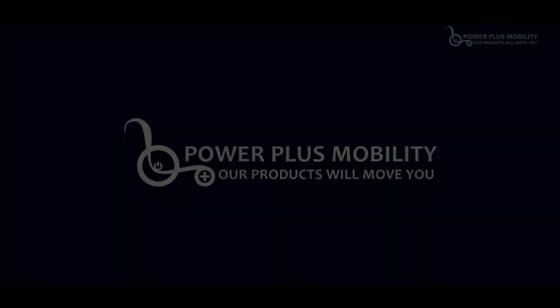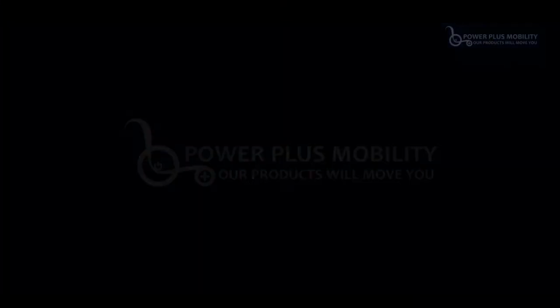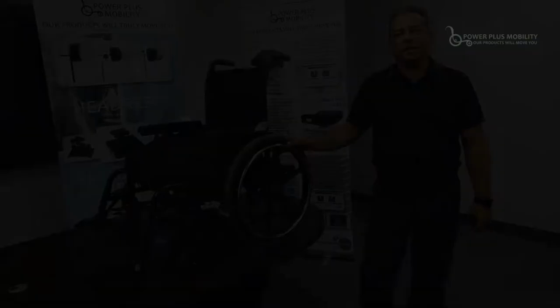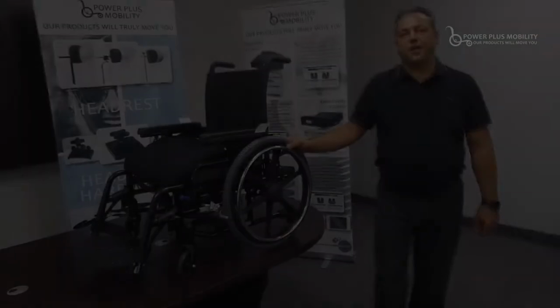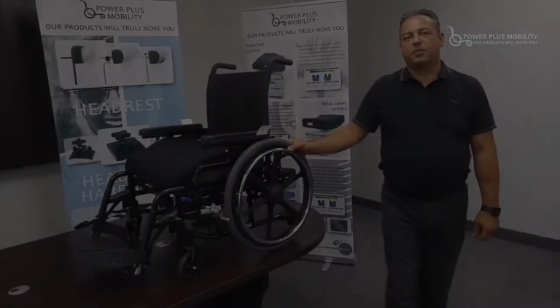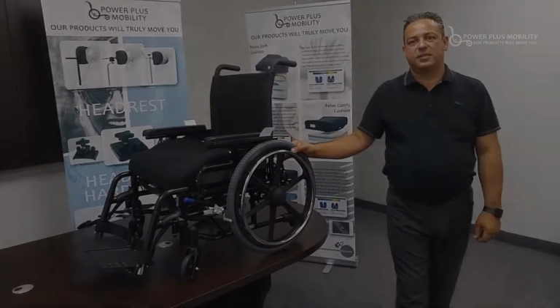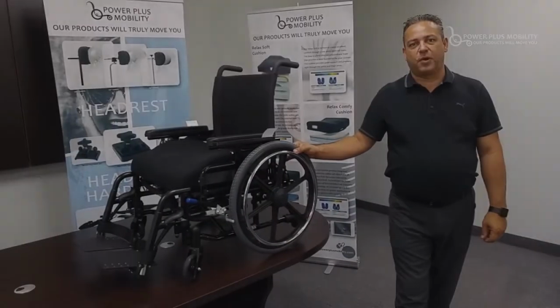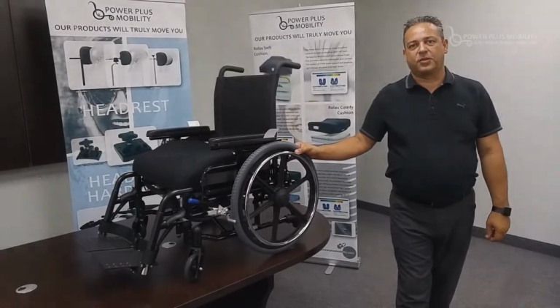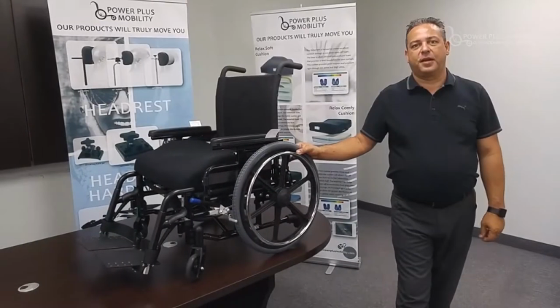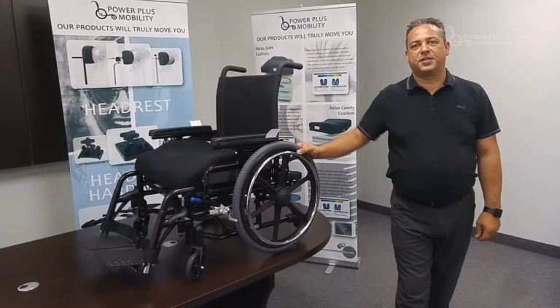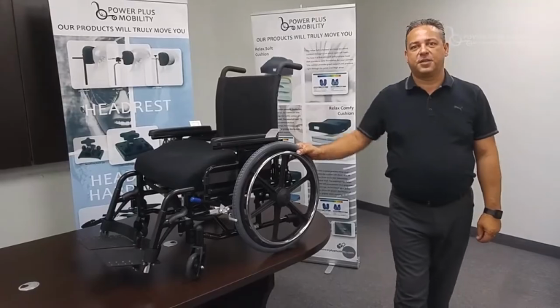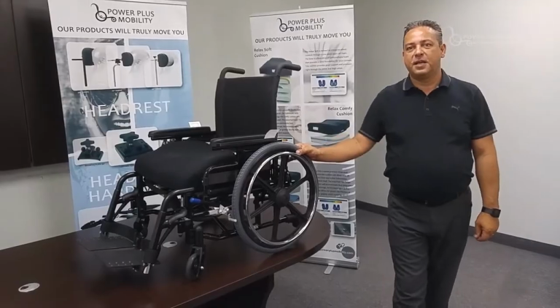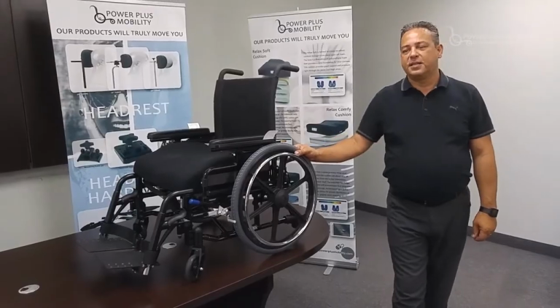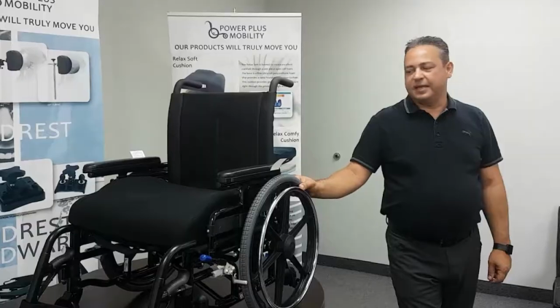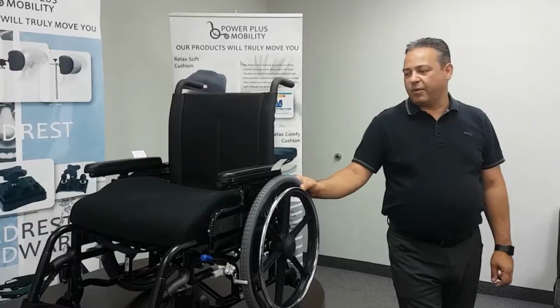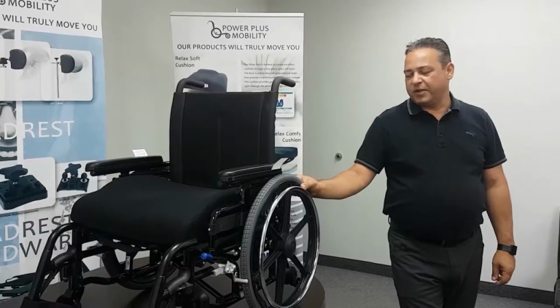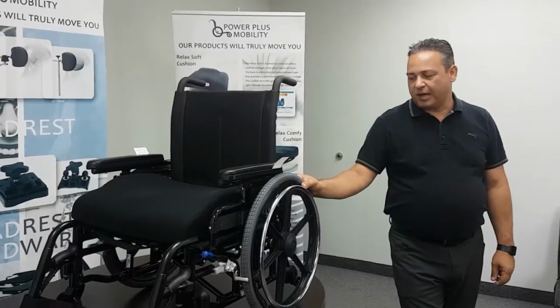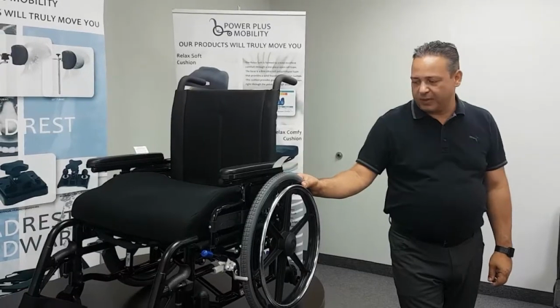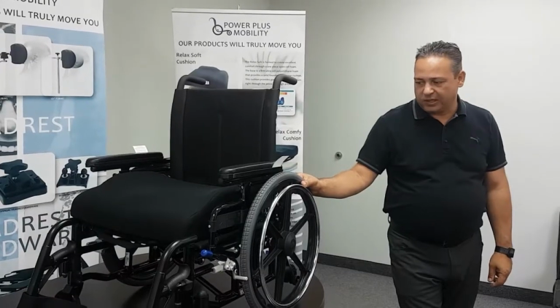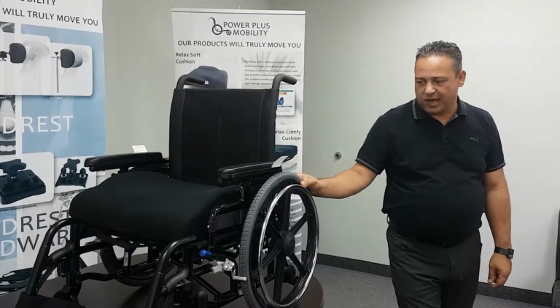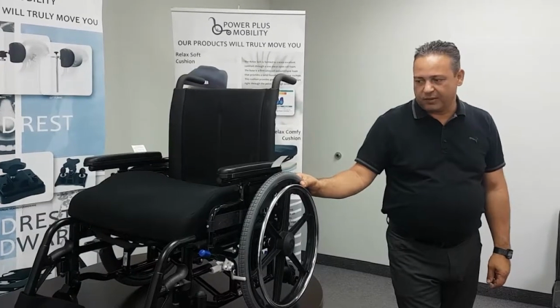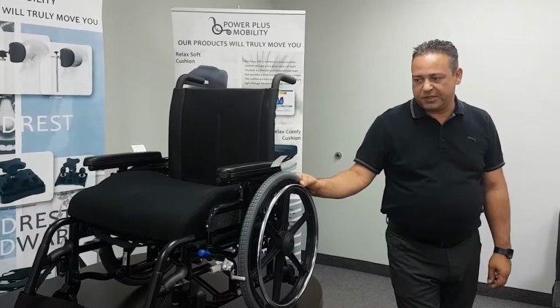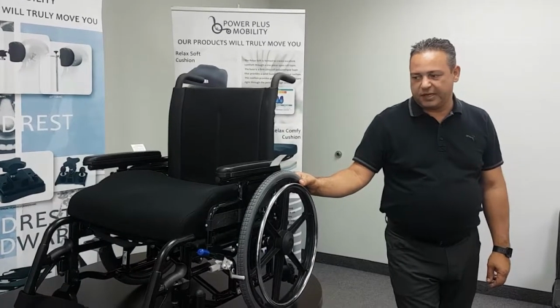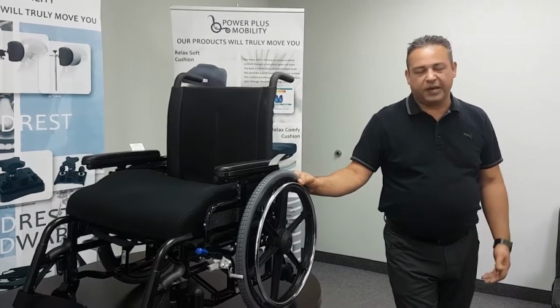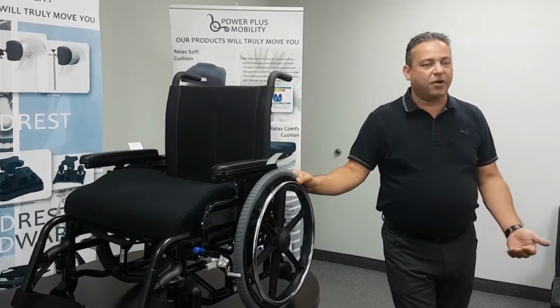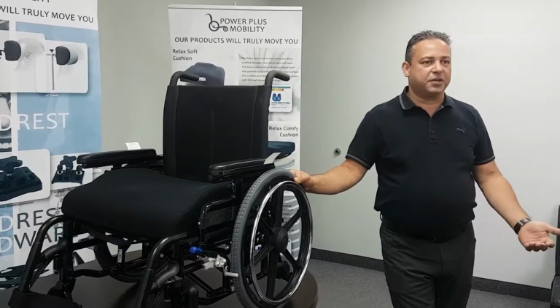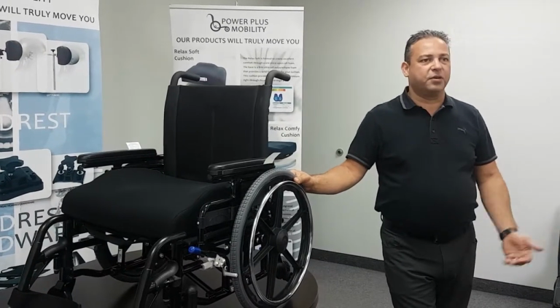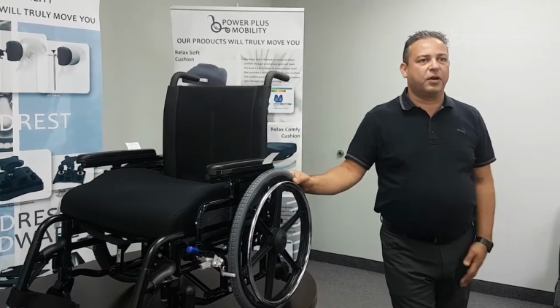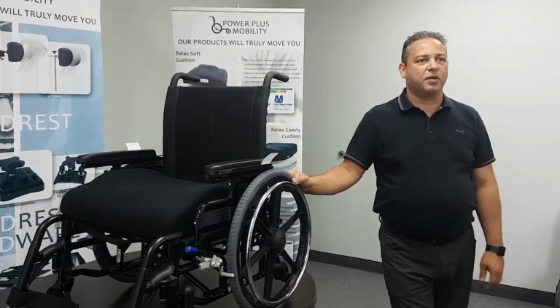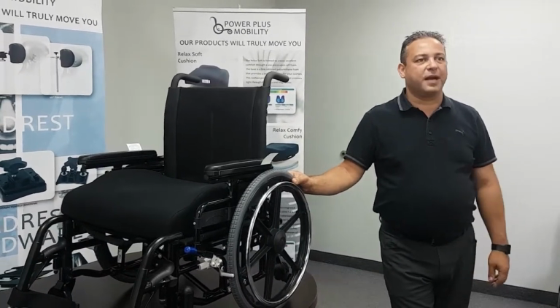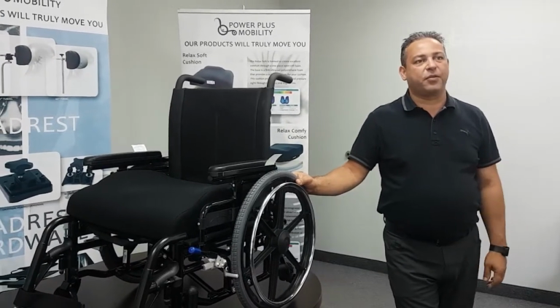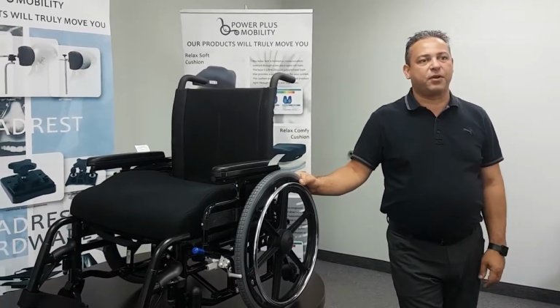Welcome back to Power Plus product training session. Today we're going to be talking about the Glider, which here in Ontario we call a Type 3 through ADP.